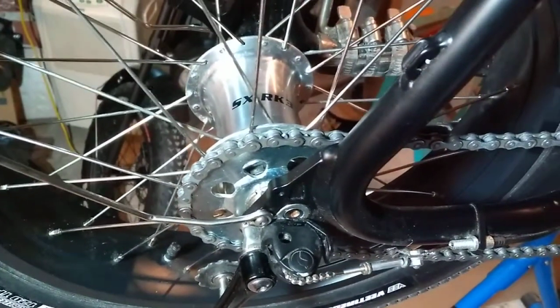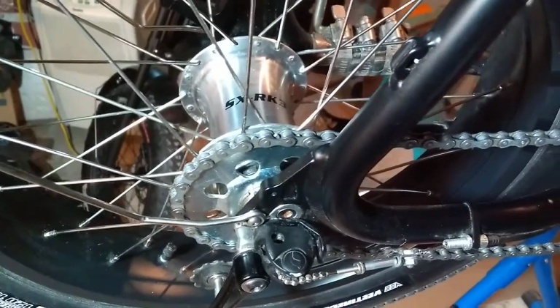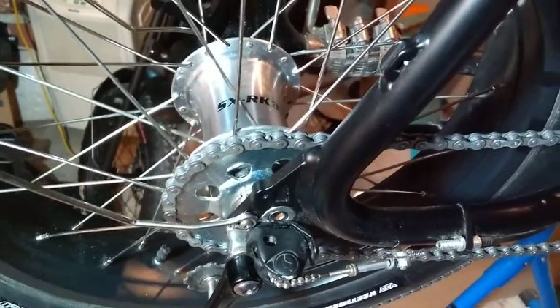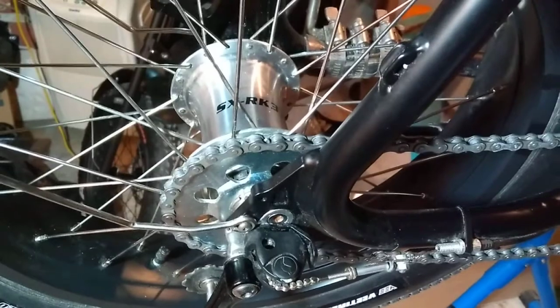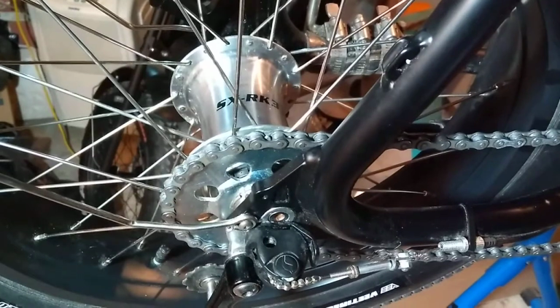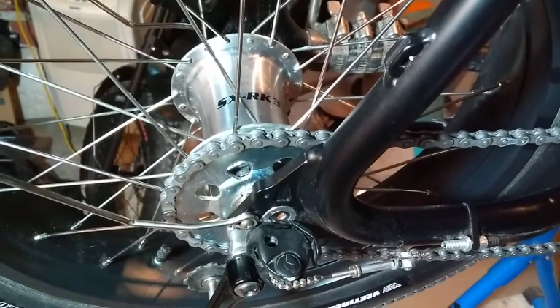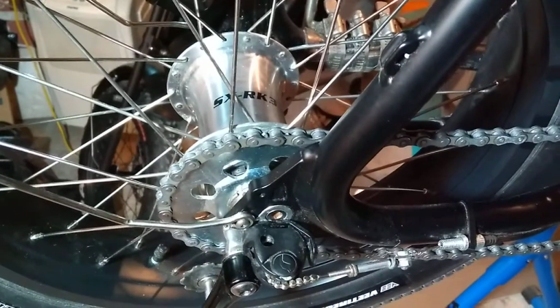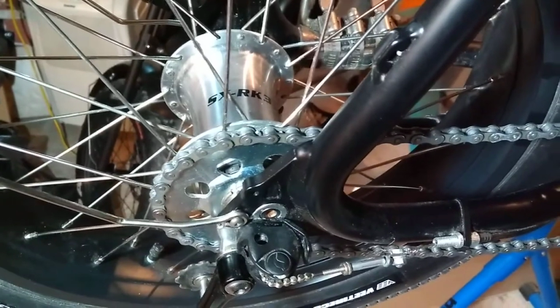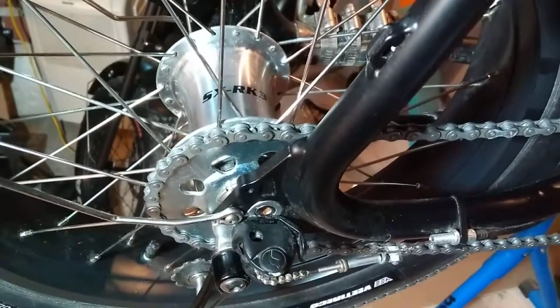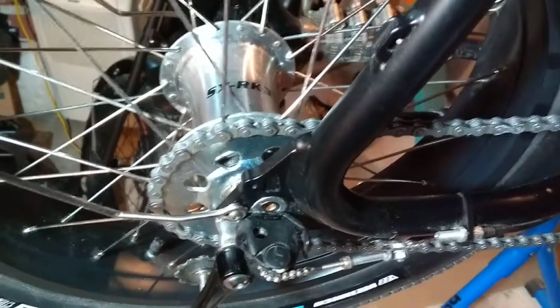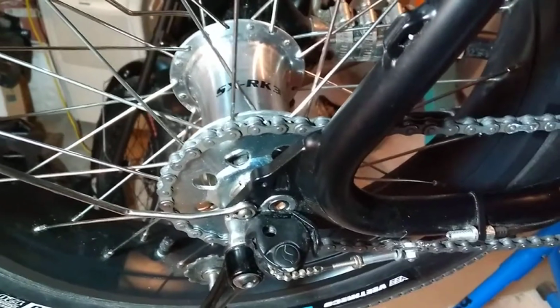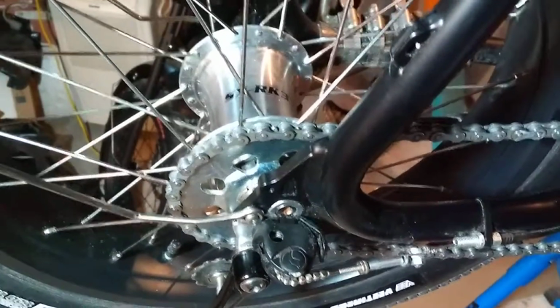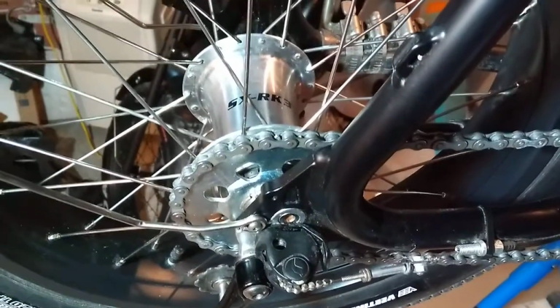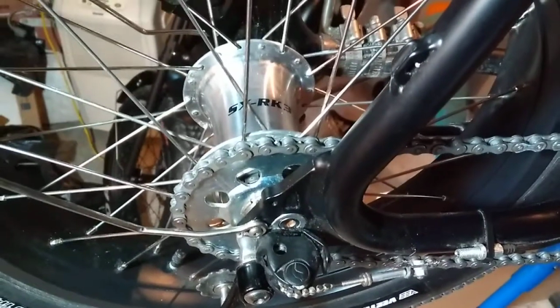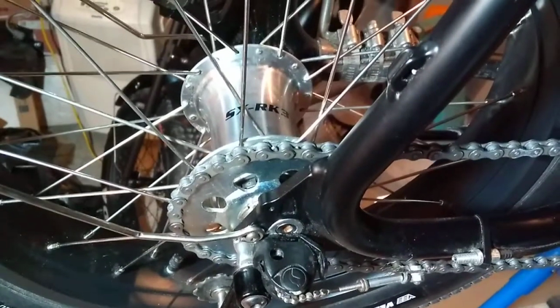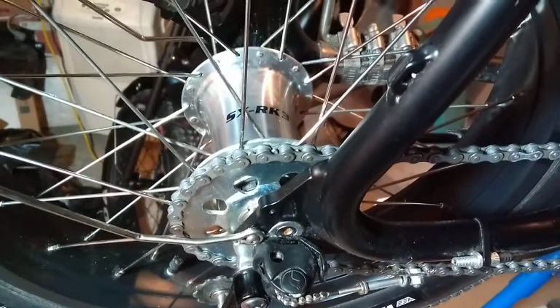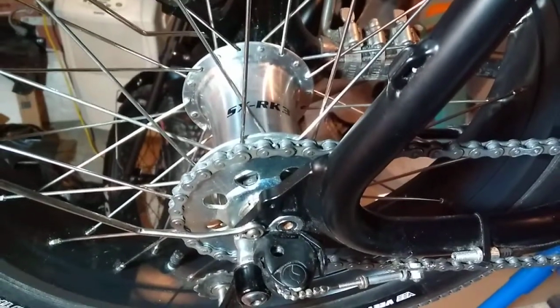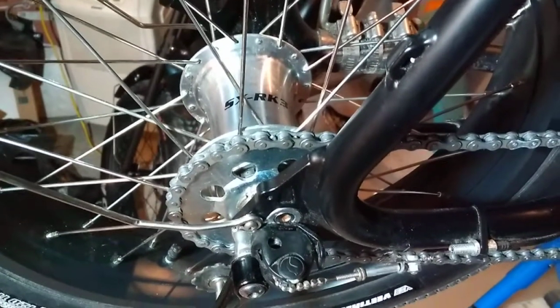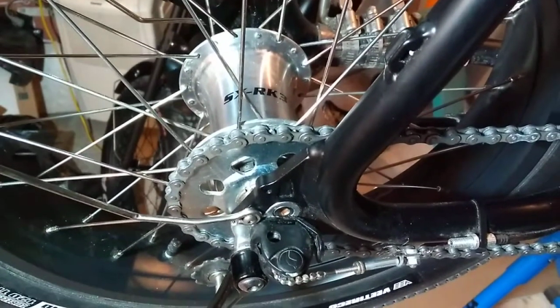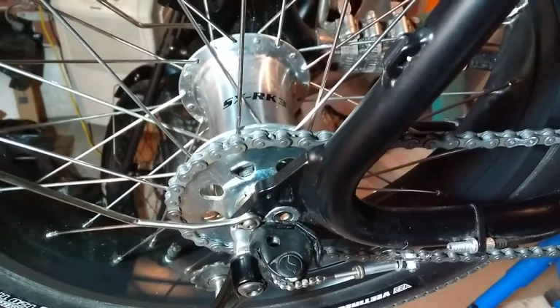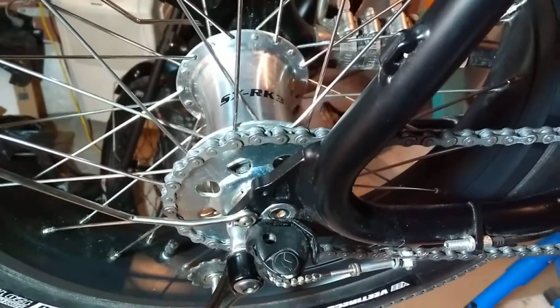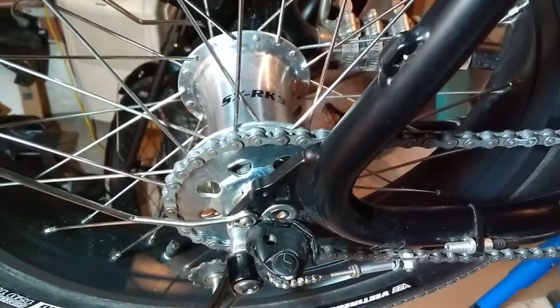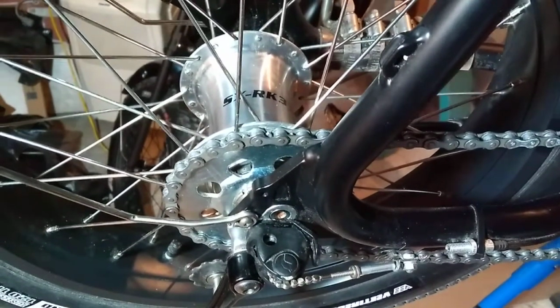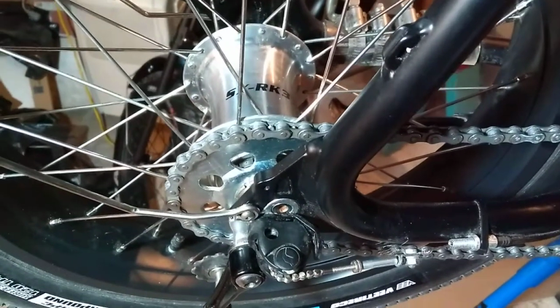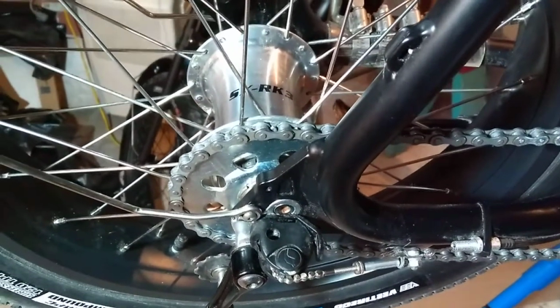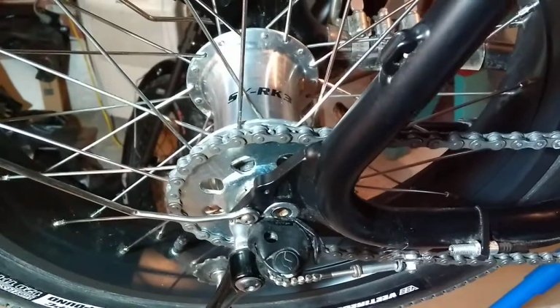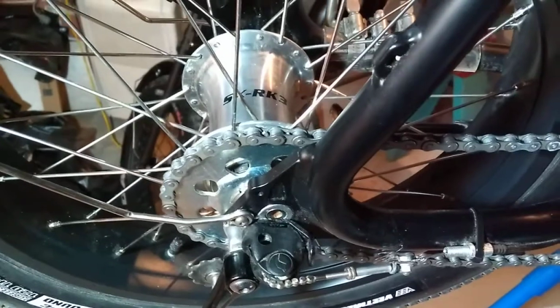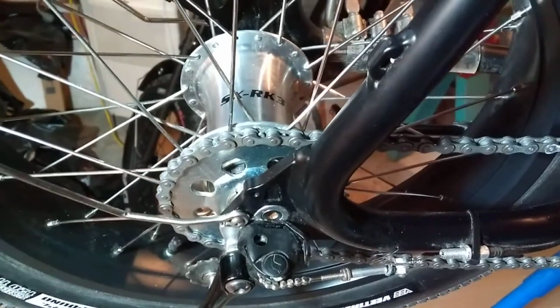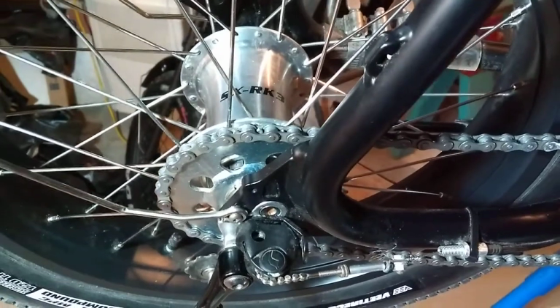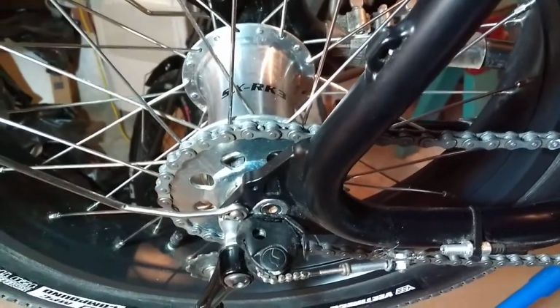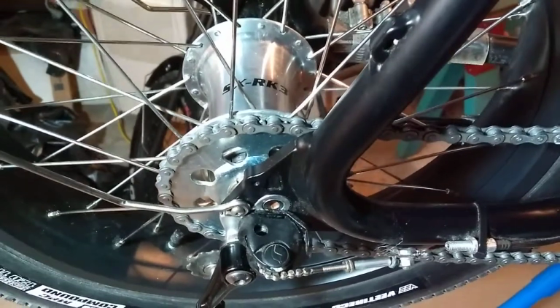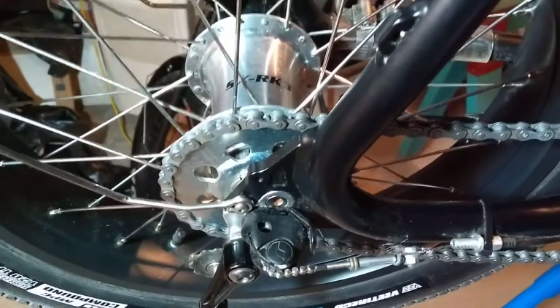It's the internally geared 3-speed, fat bike specific, 36 hole, internally geared hub.